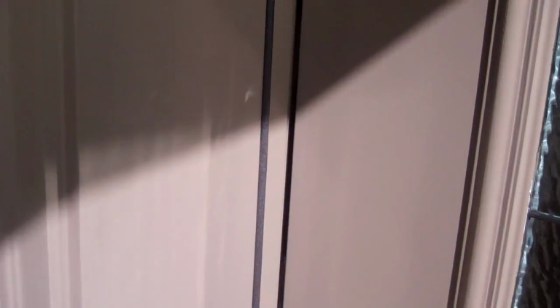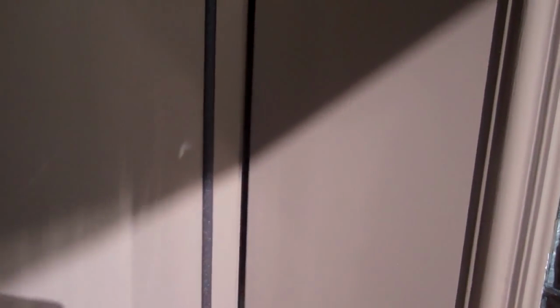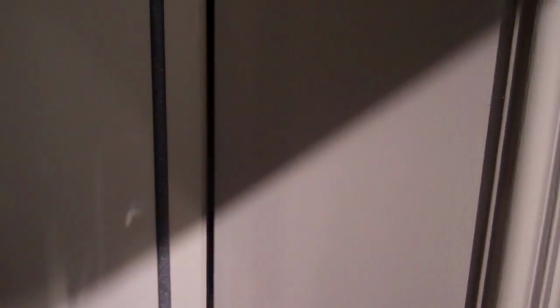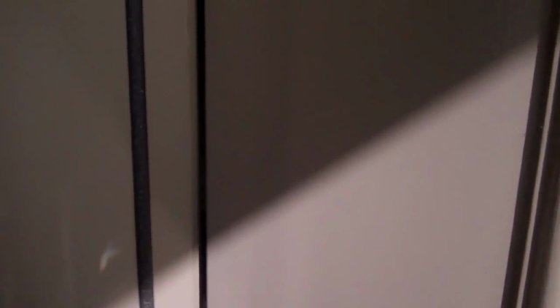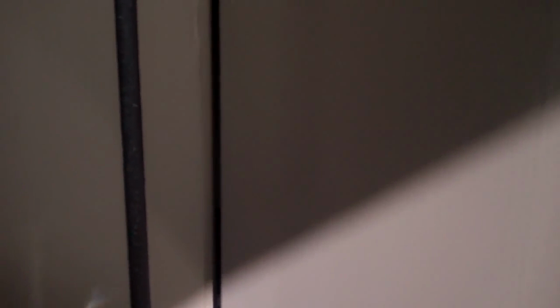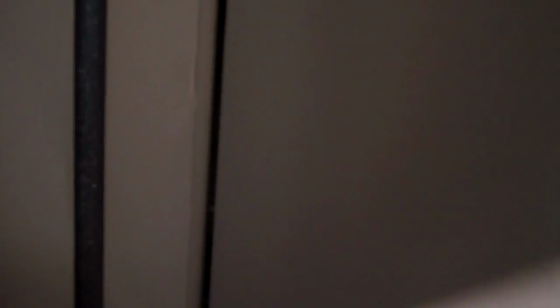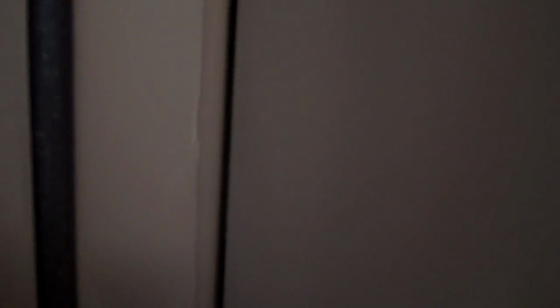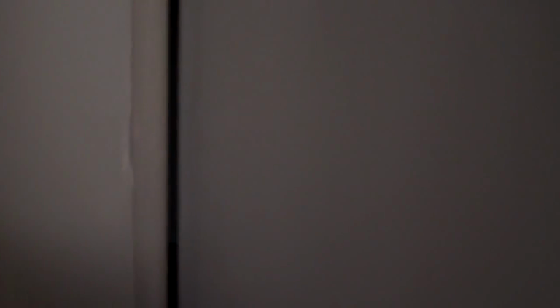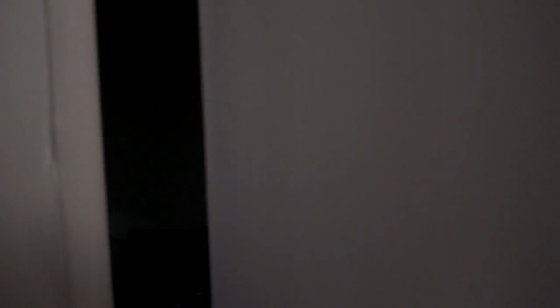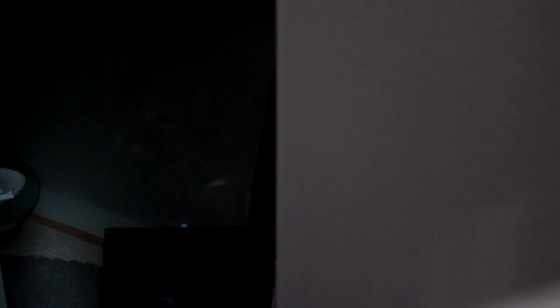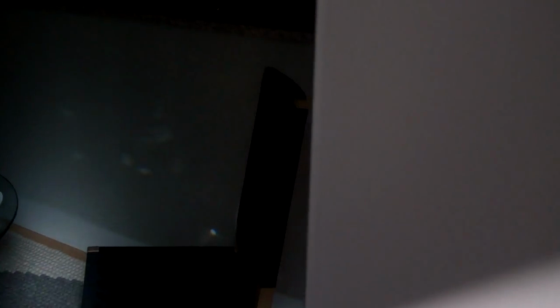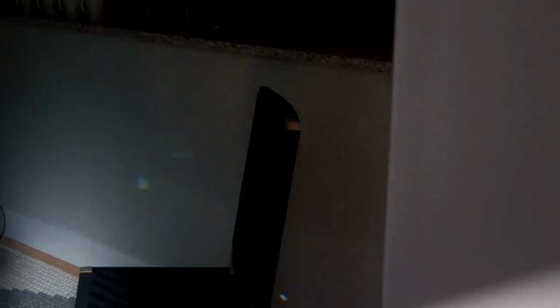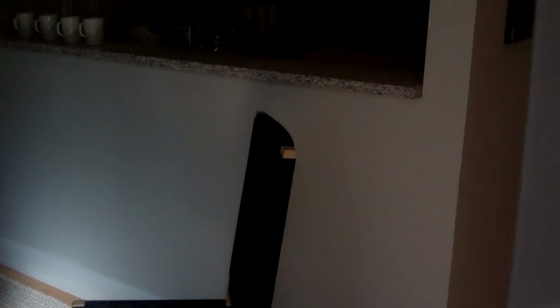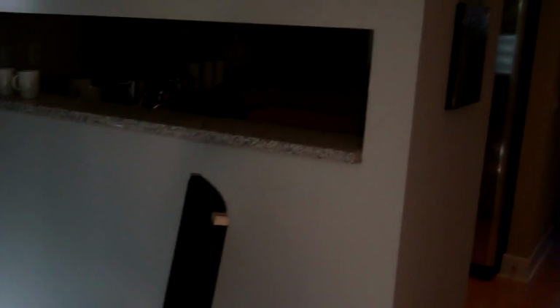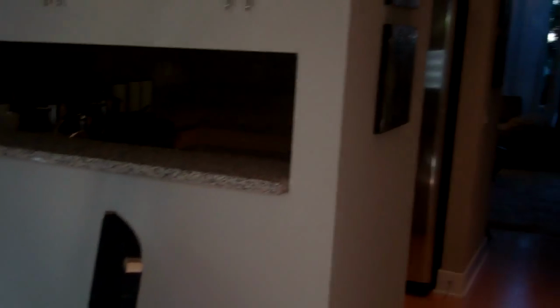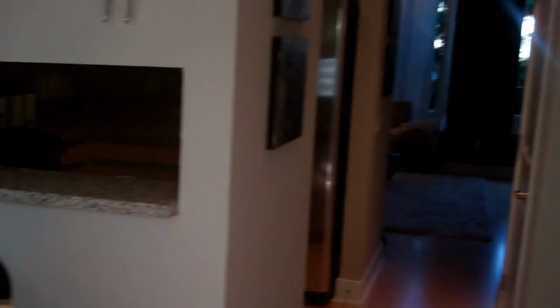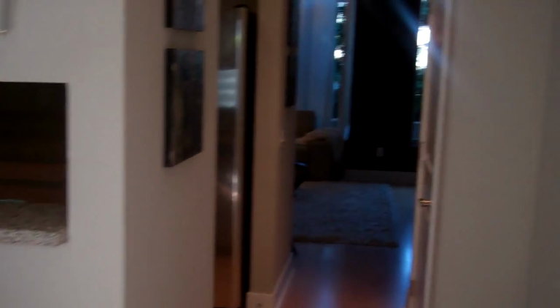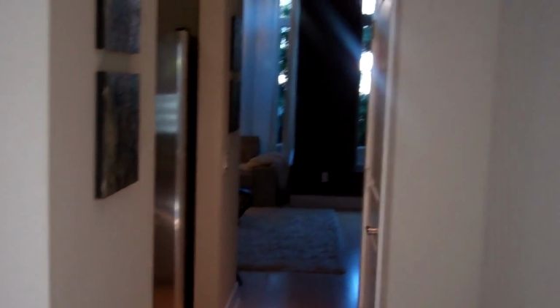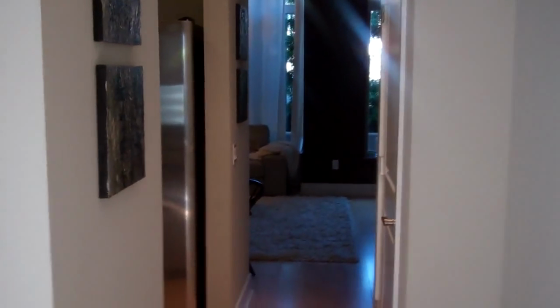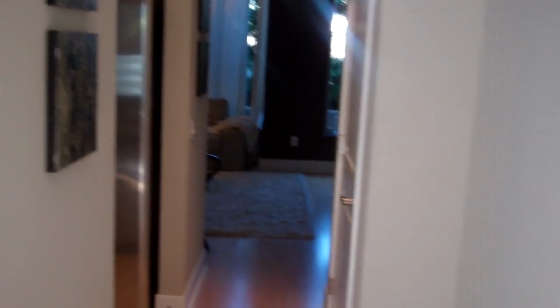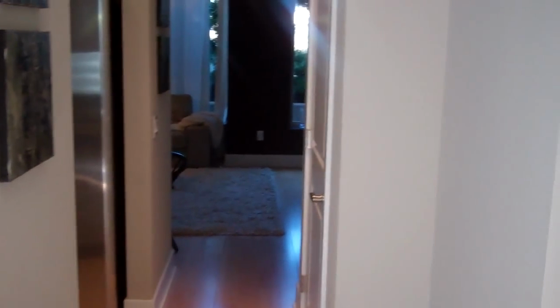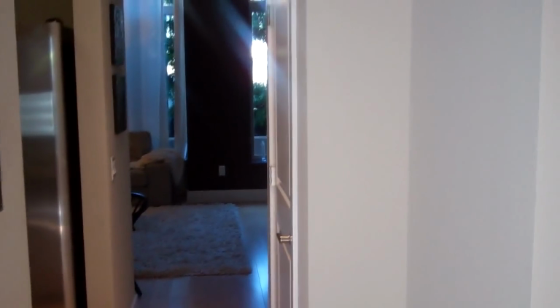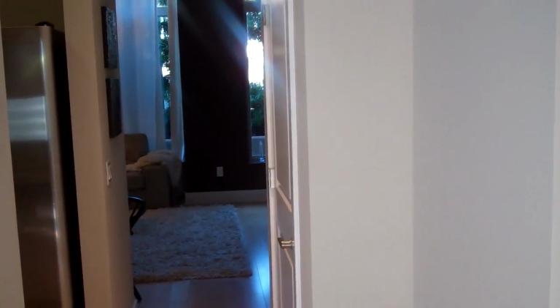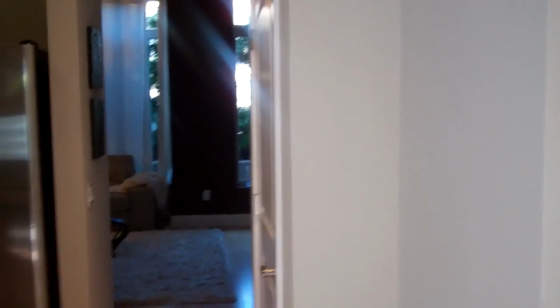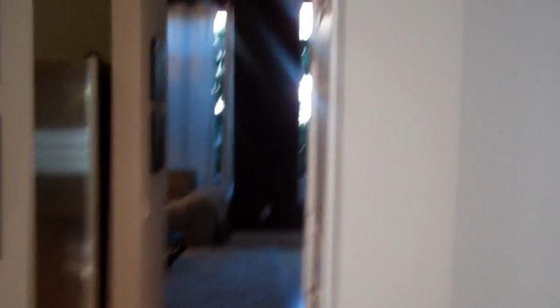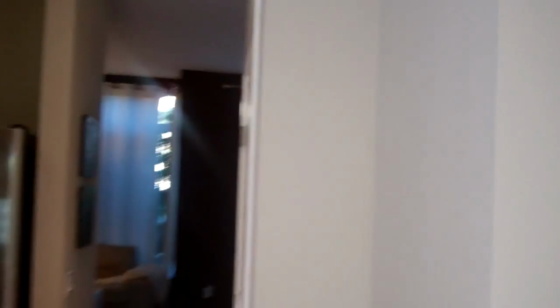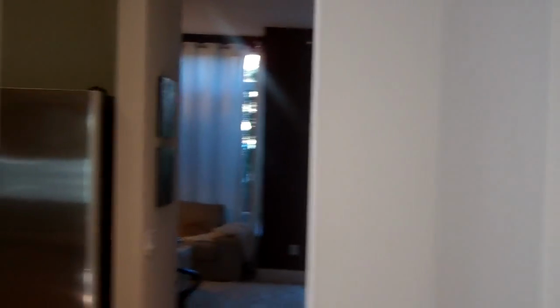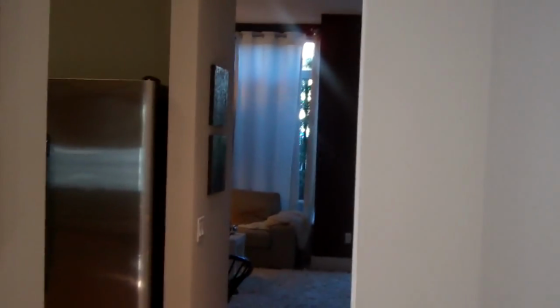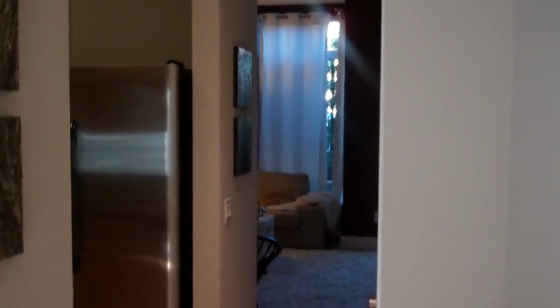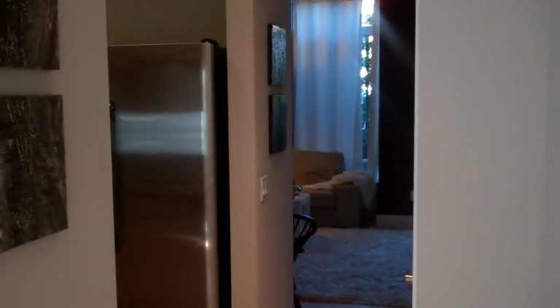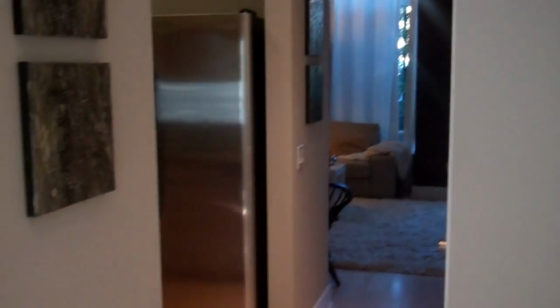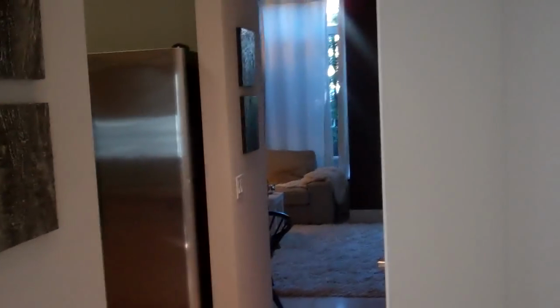This is our two bedroom, two and a half bath townhome. This is about 1050 square feet.